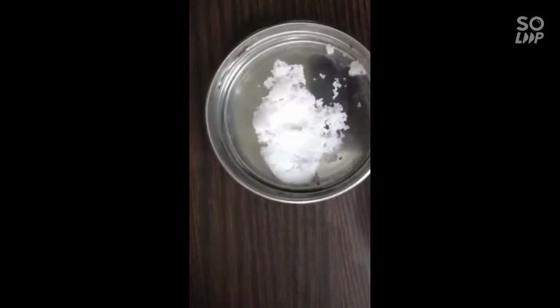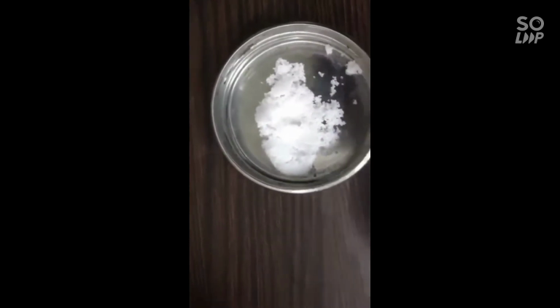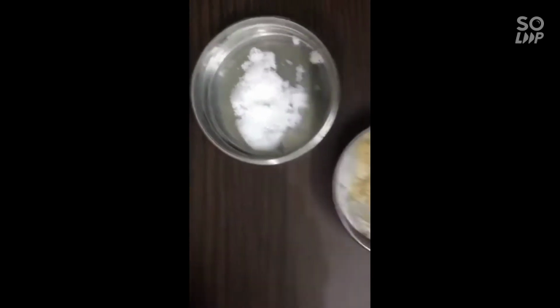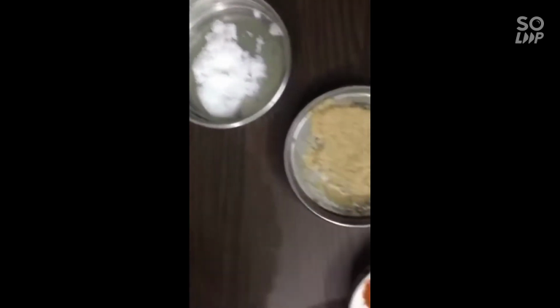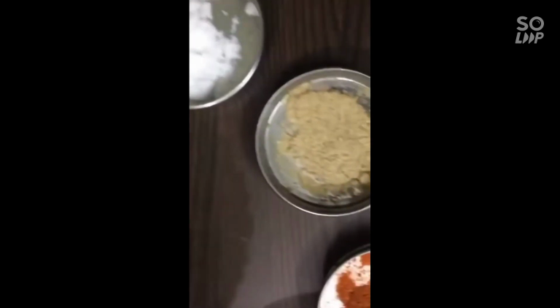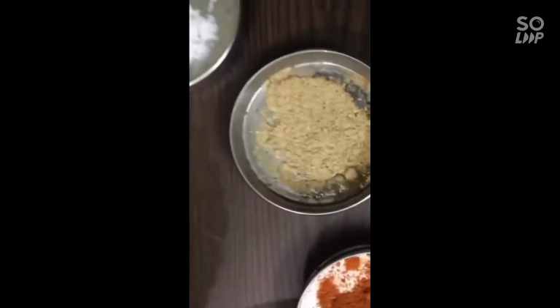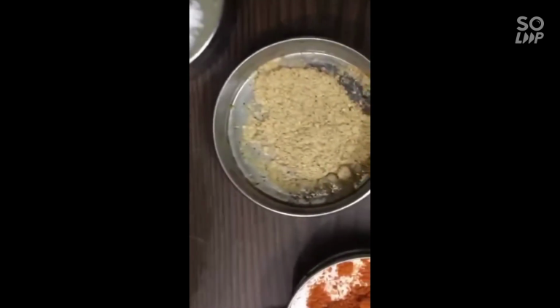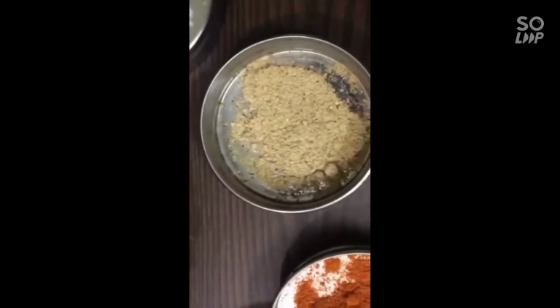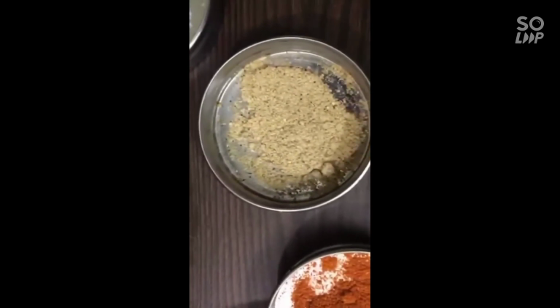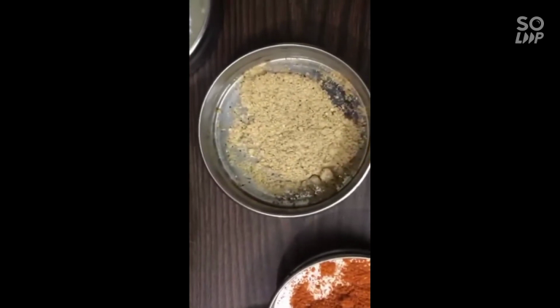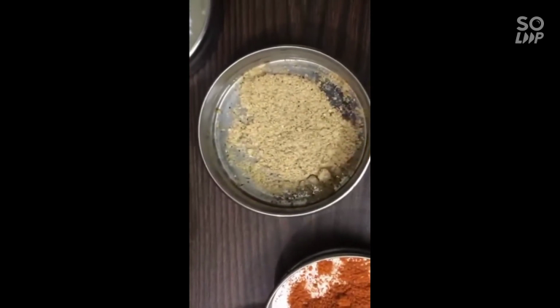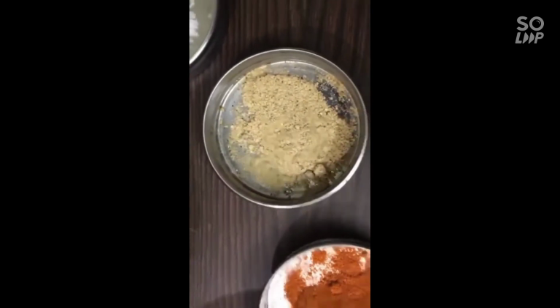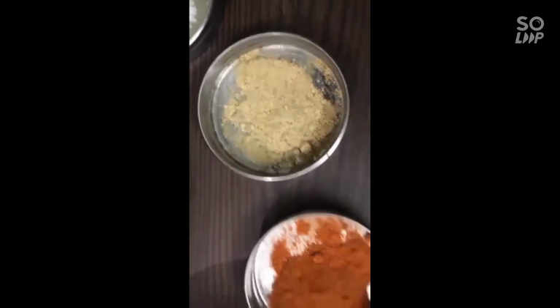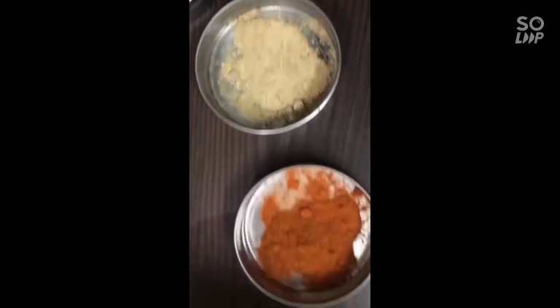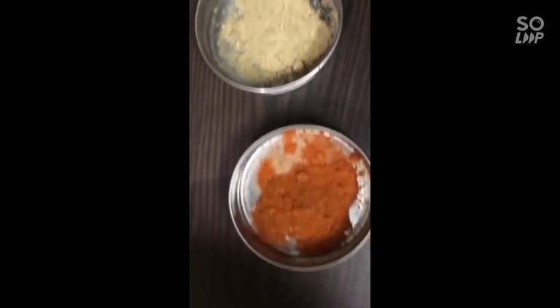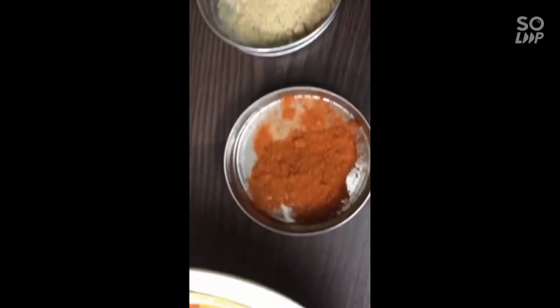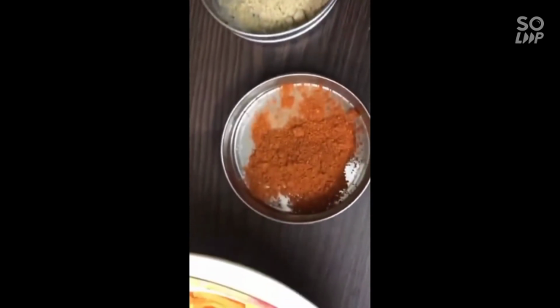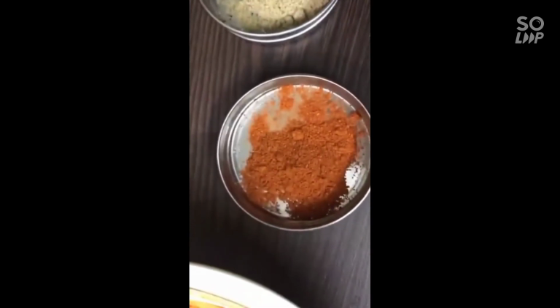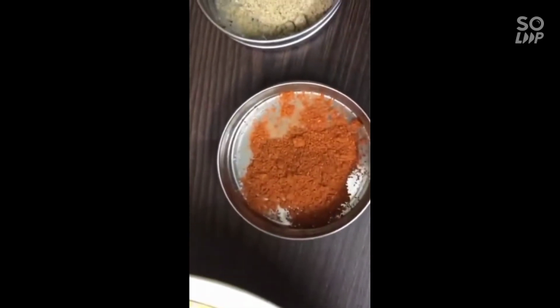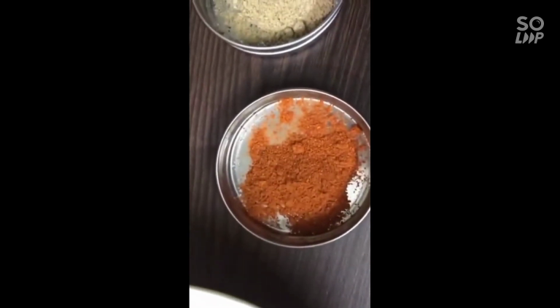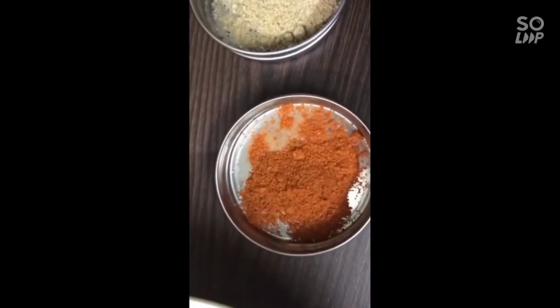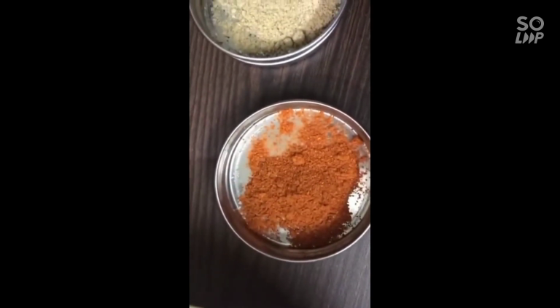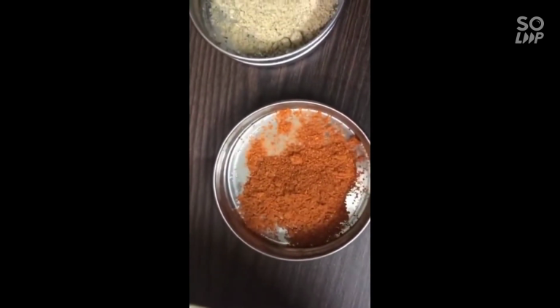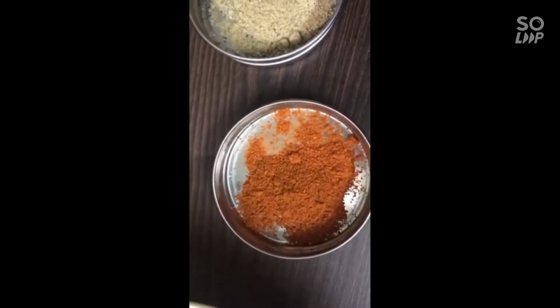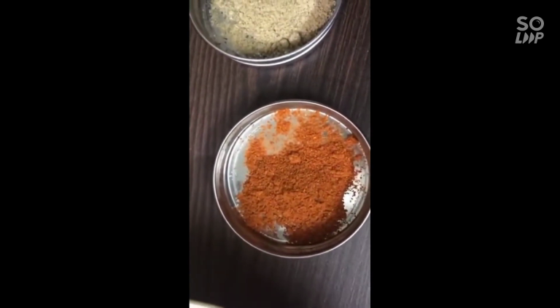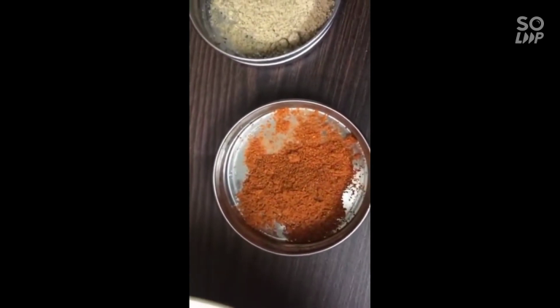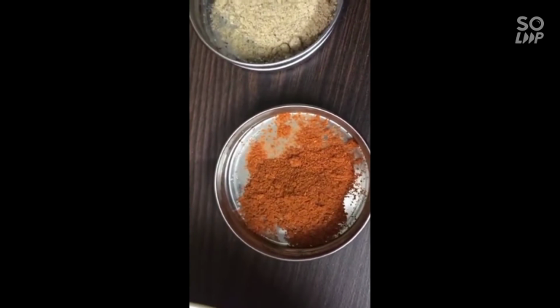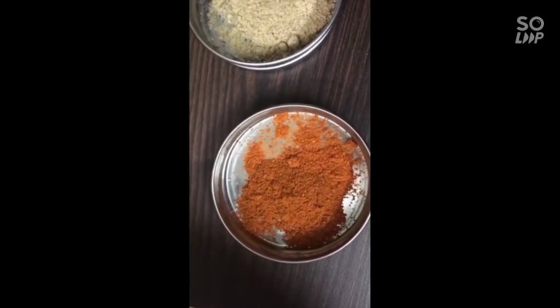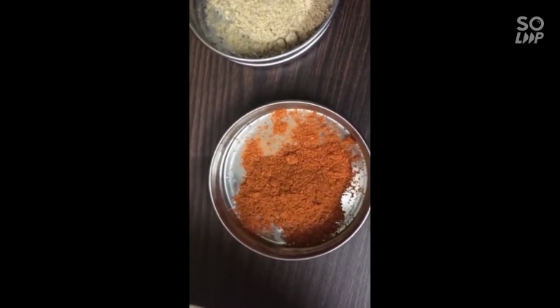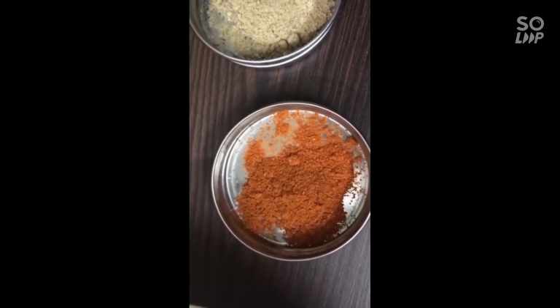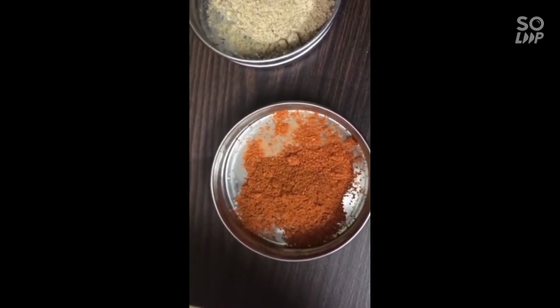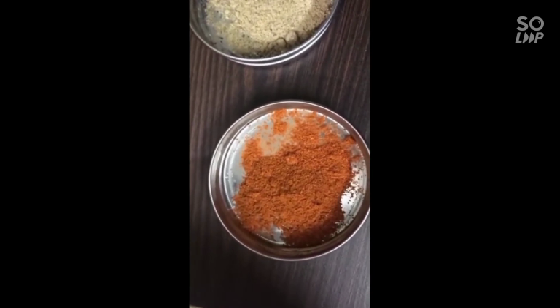You can add some onion. You can add some chili powder.